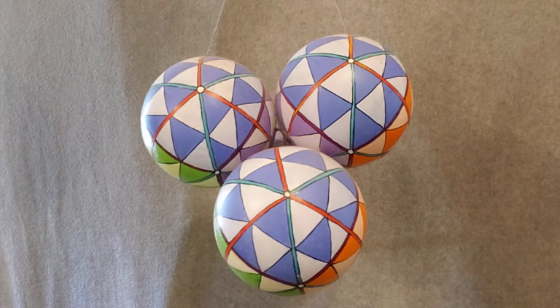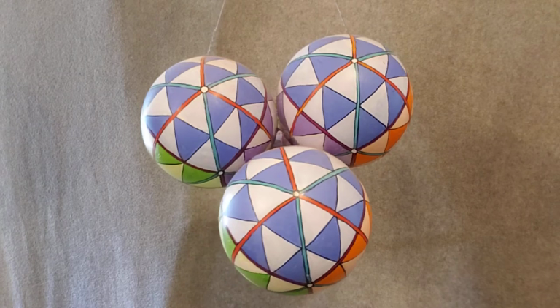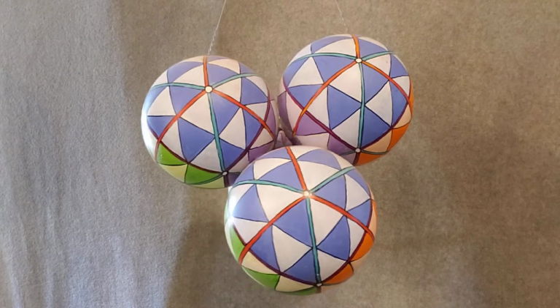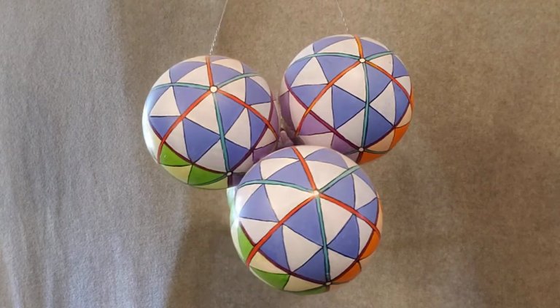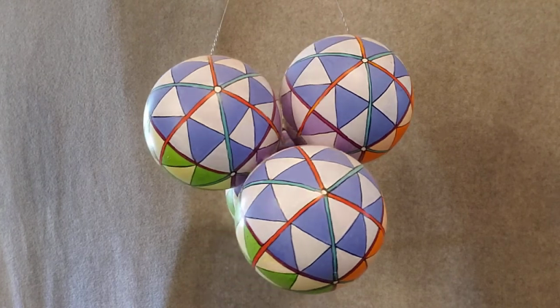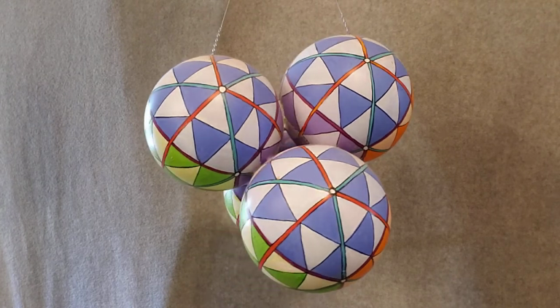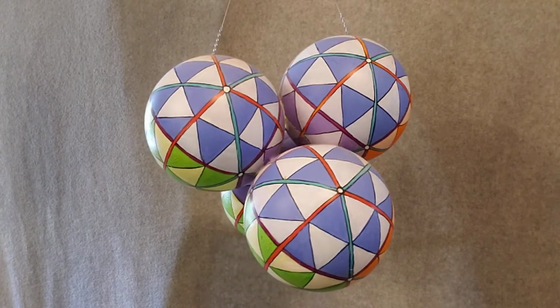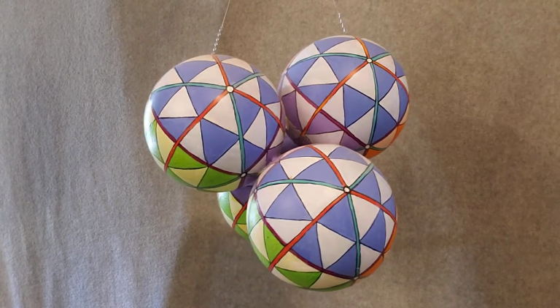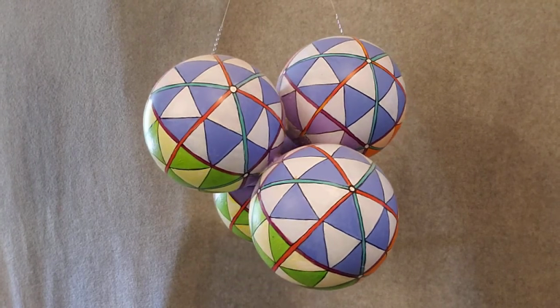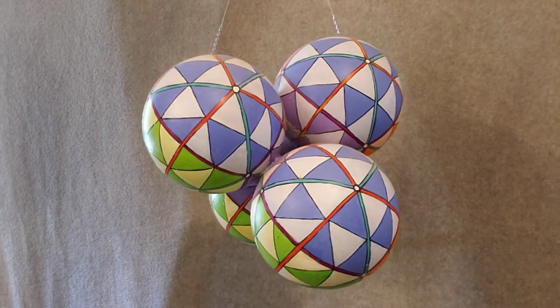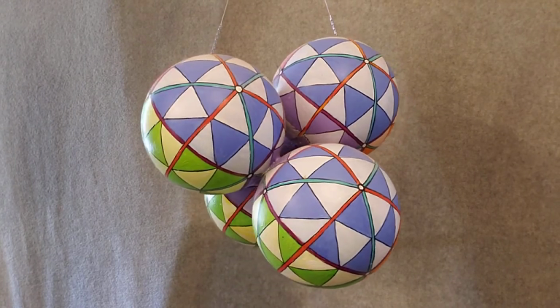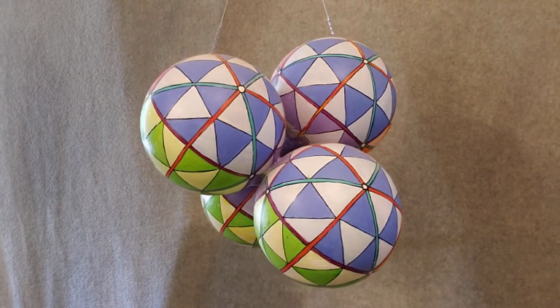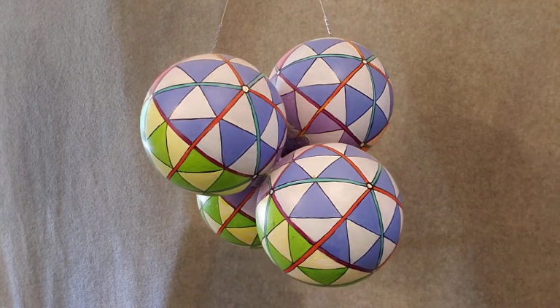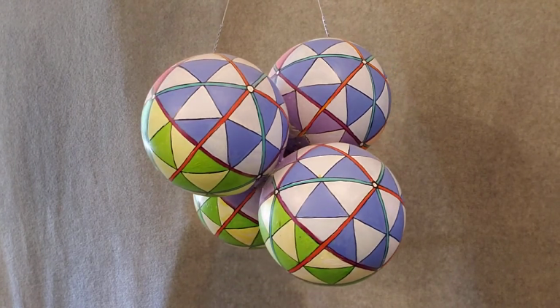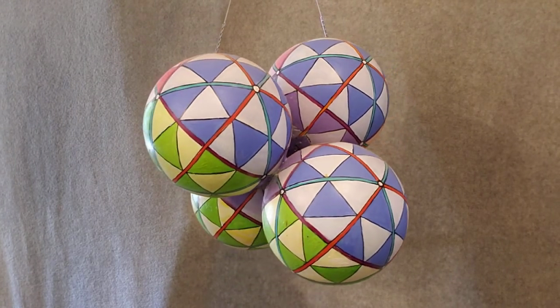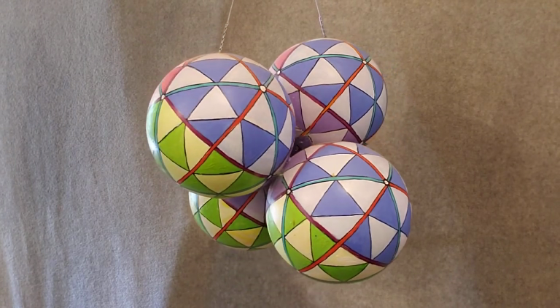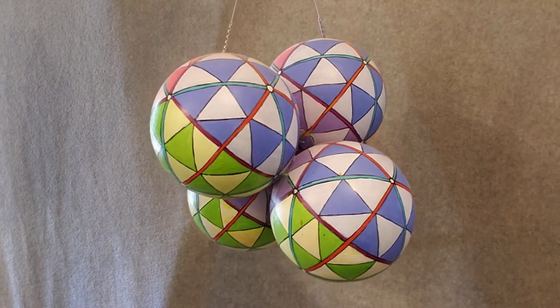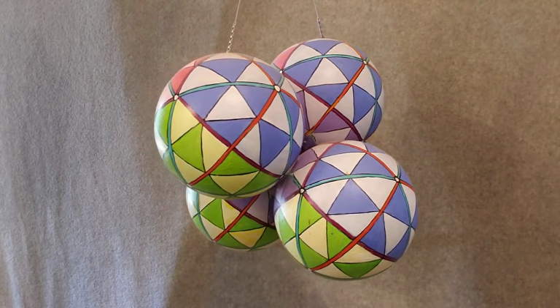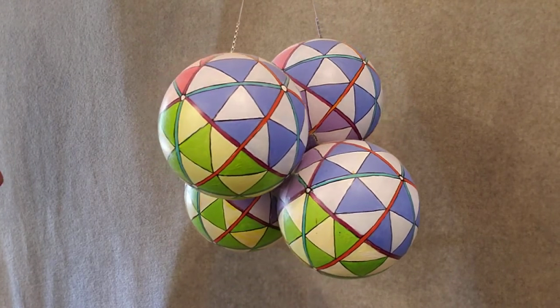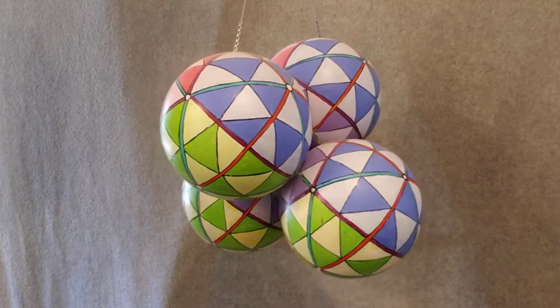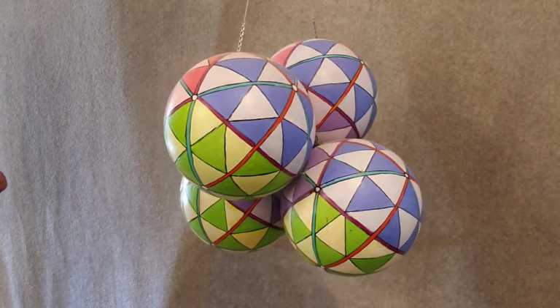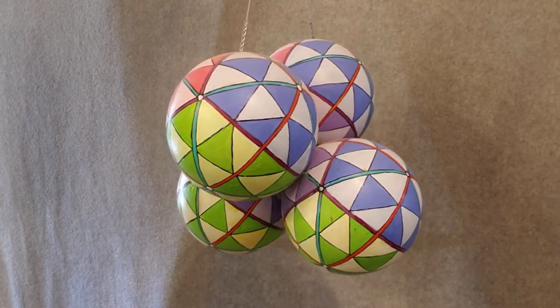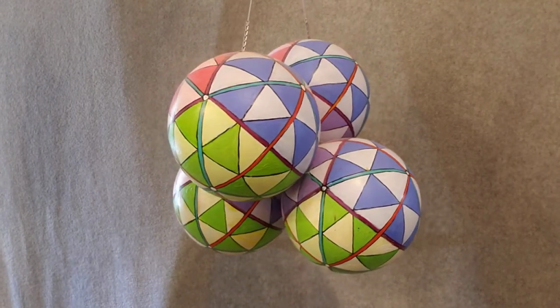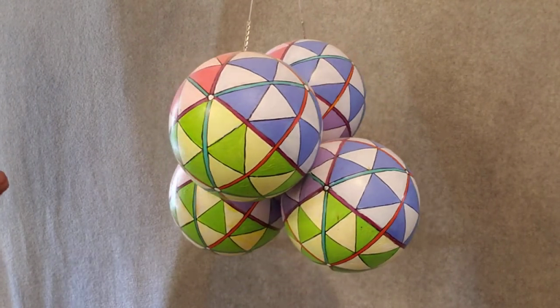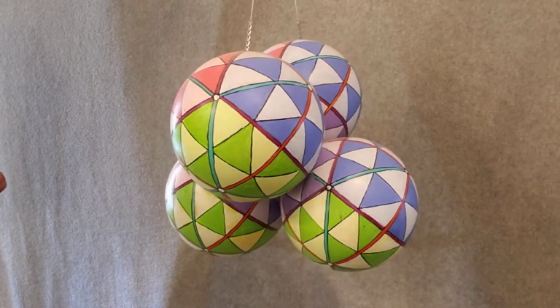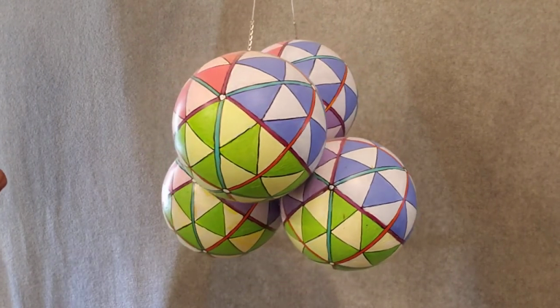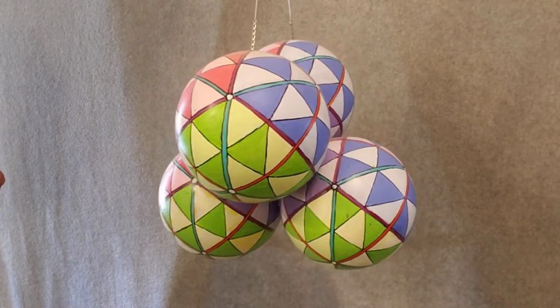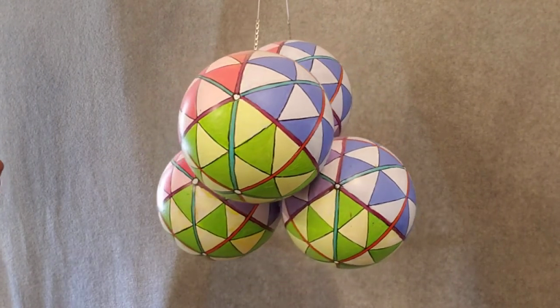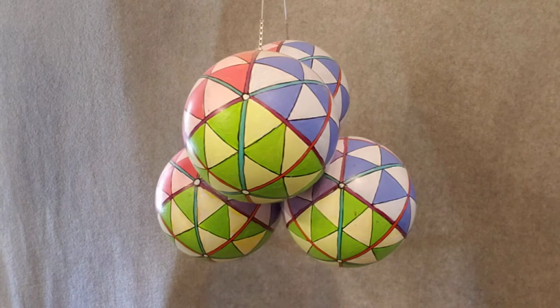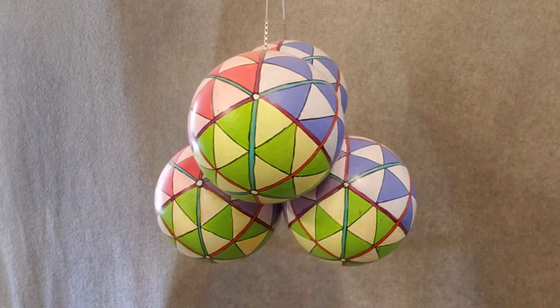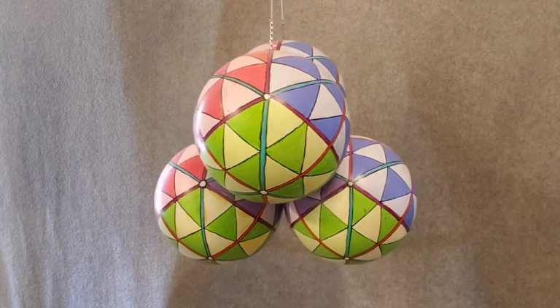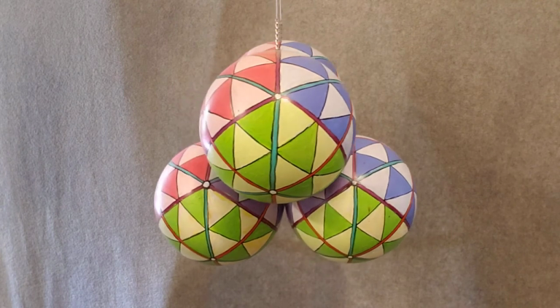The spheres themselves are six inch diameter each.